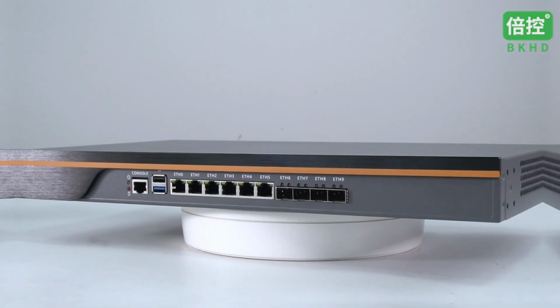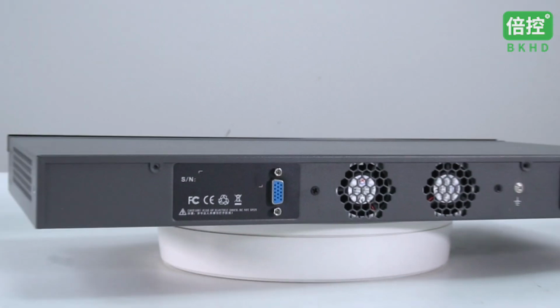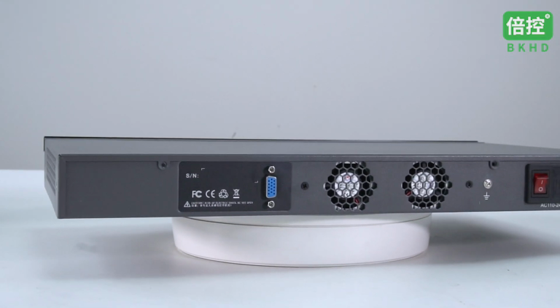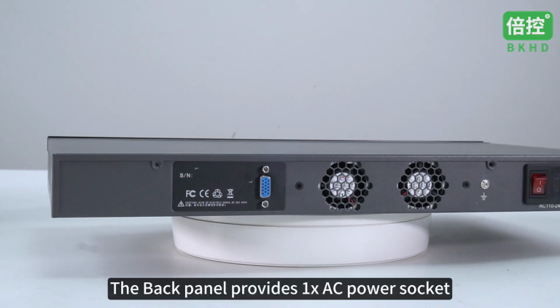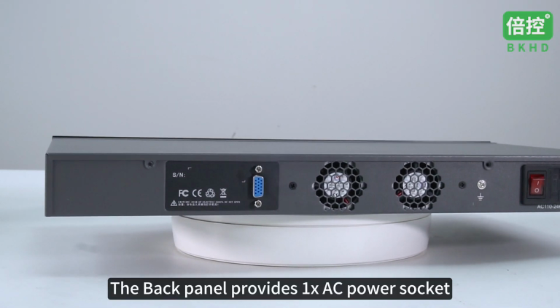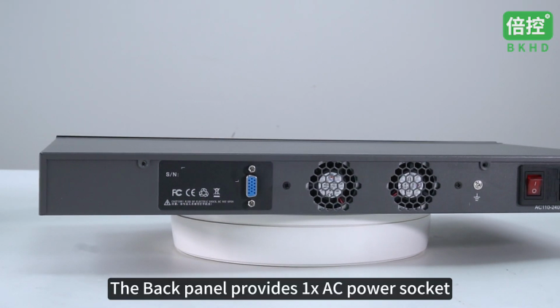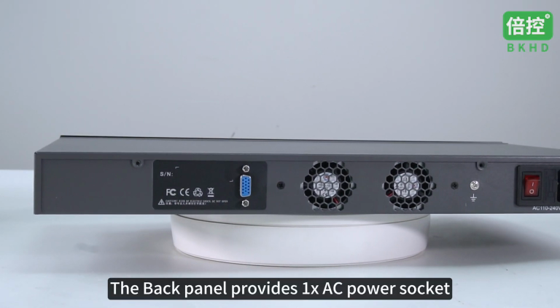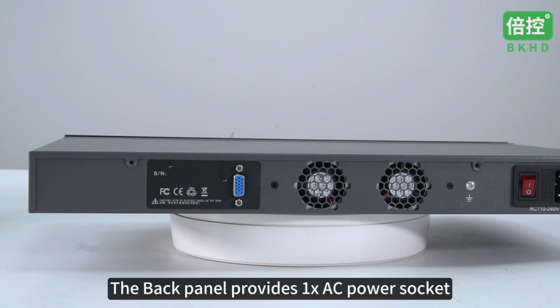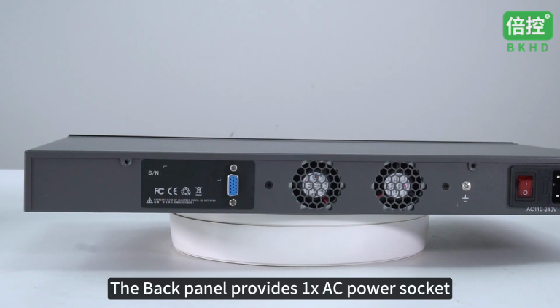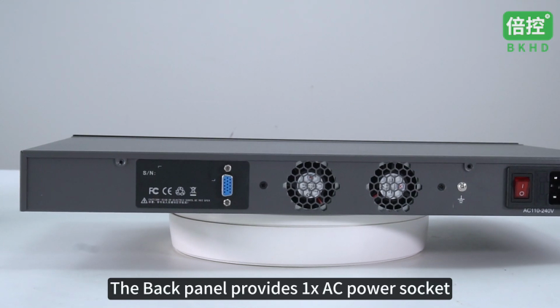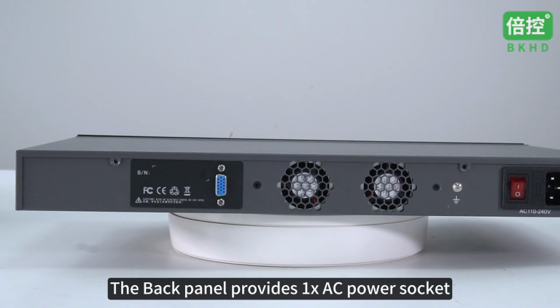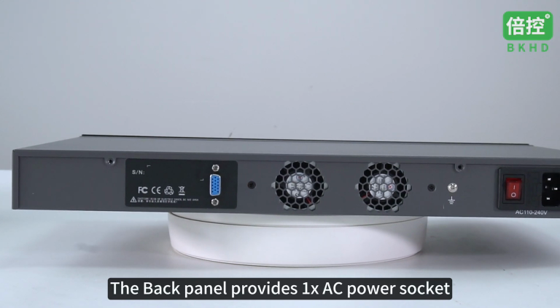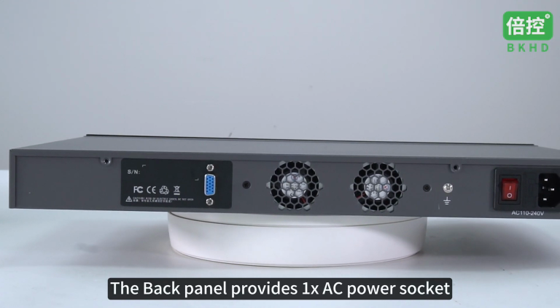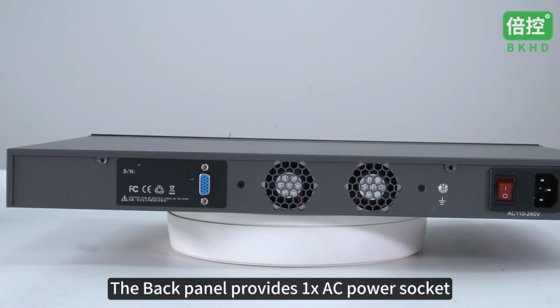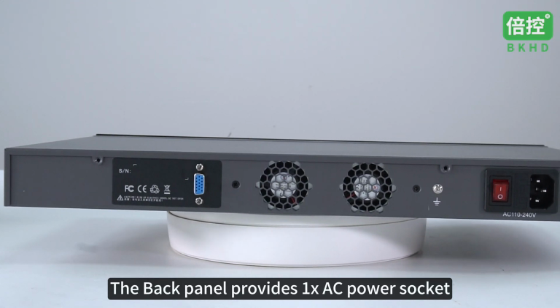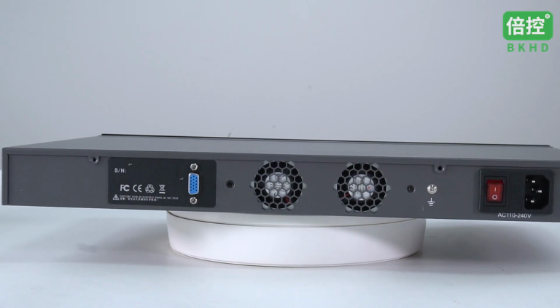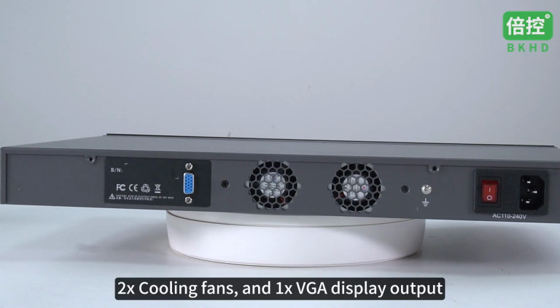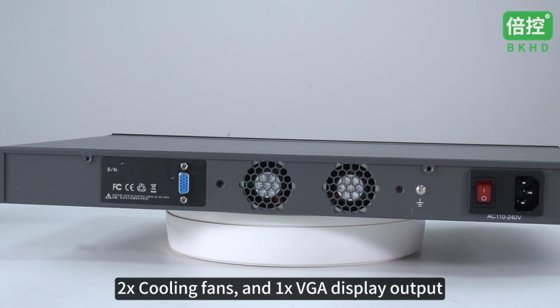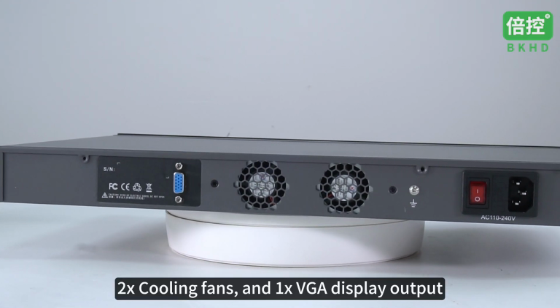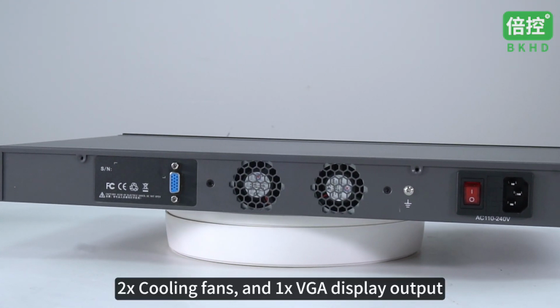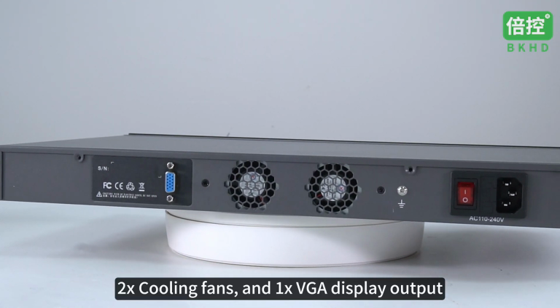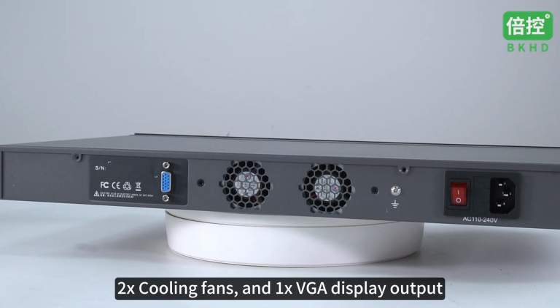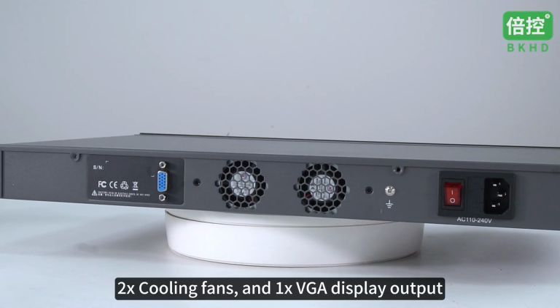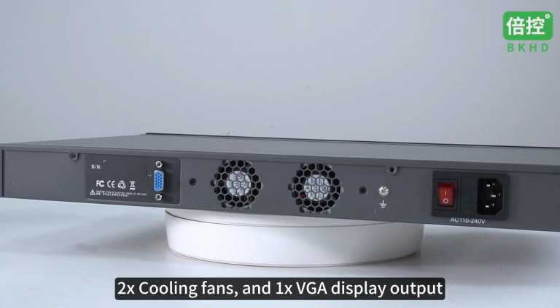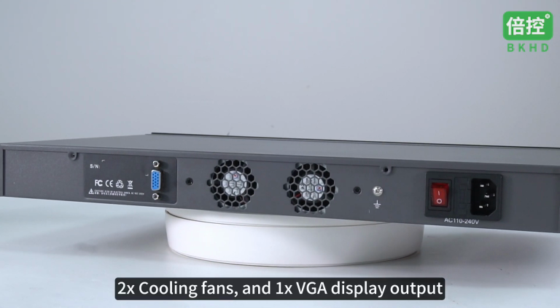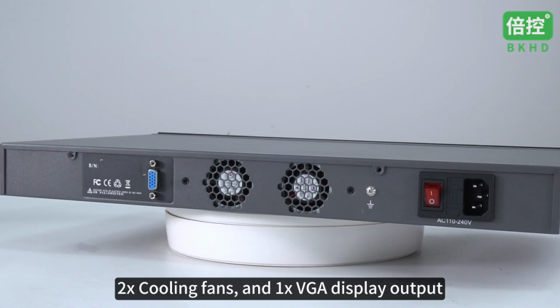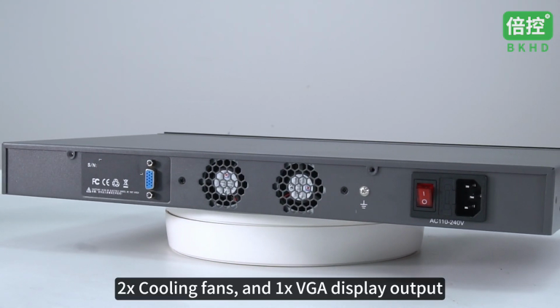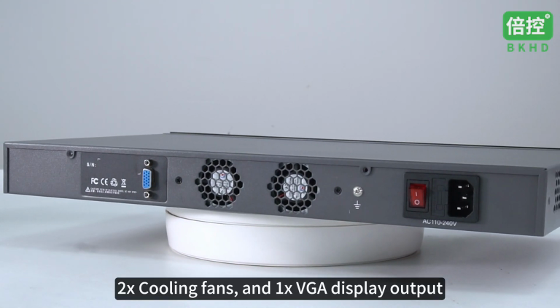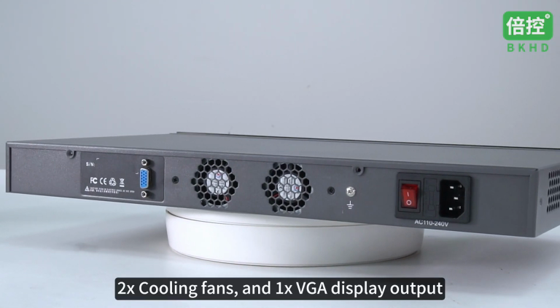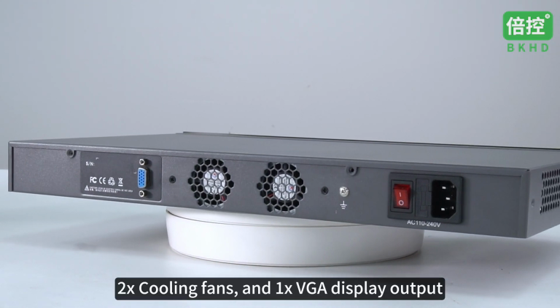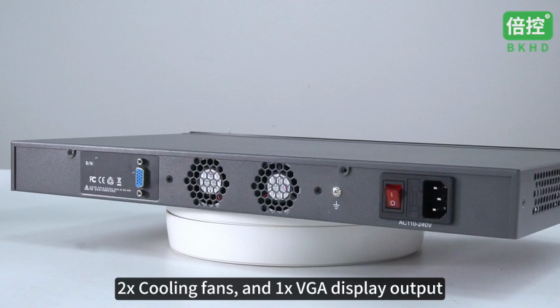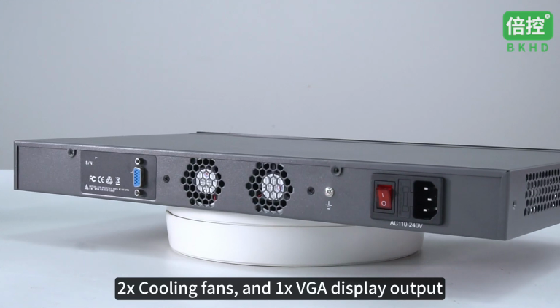The back panel provides an AC power socket, 2 cooling fans, and 1 VGA display output.